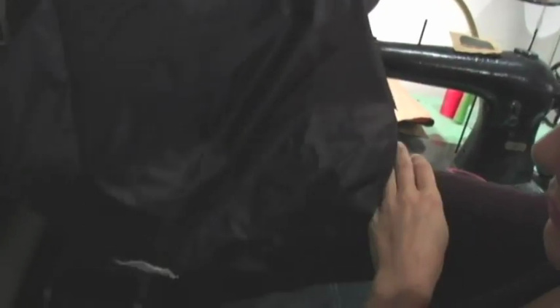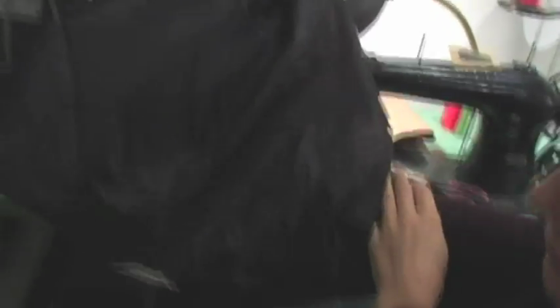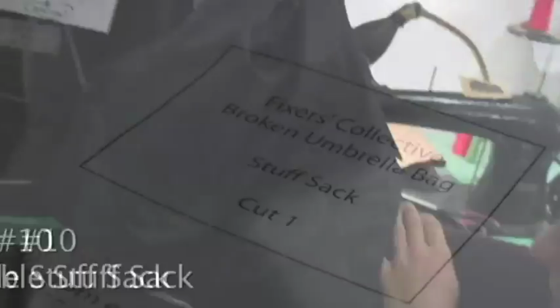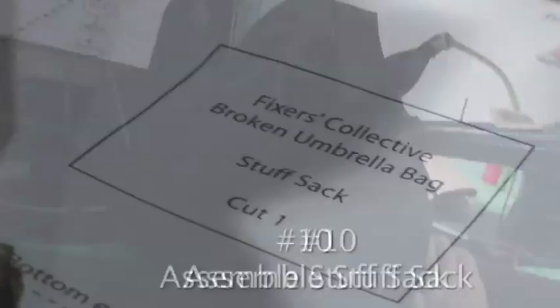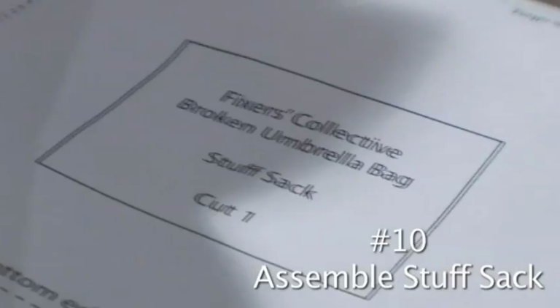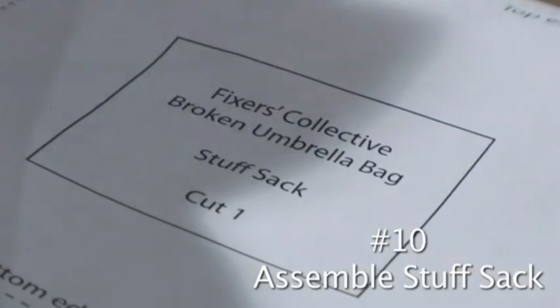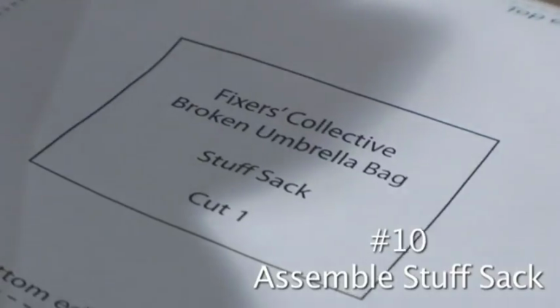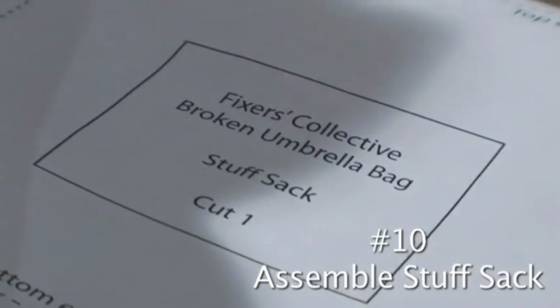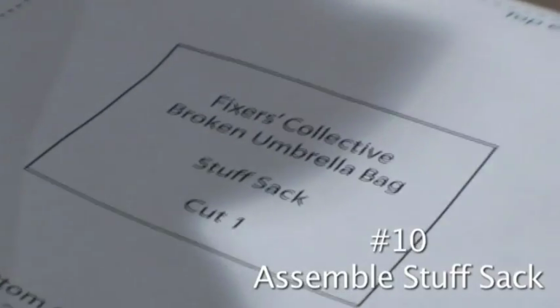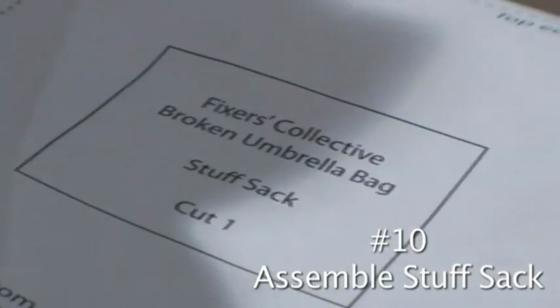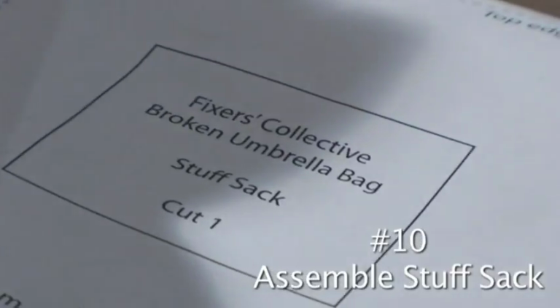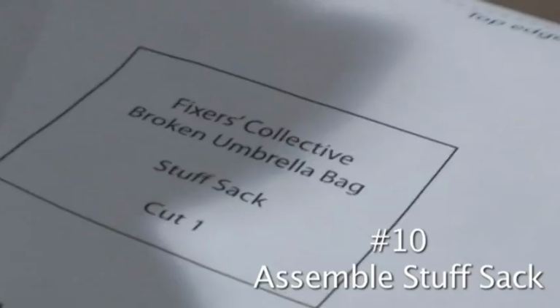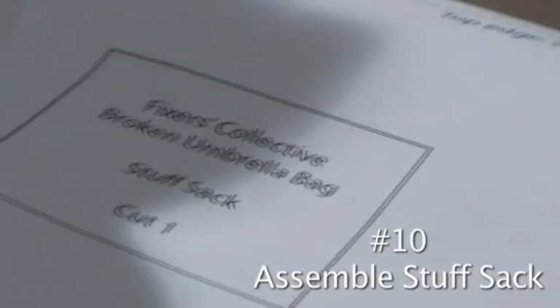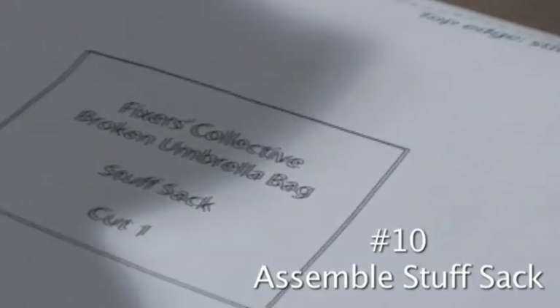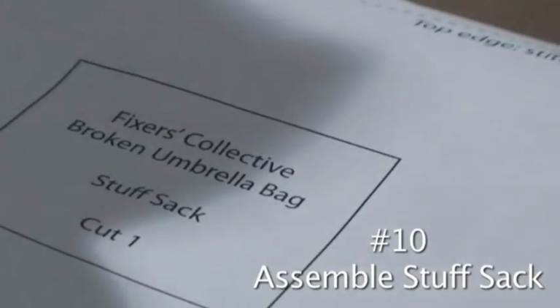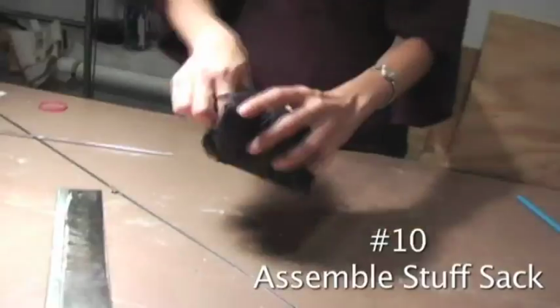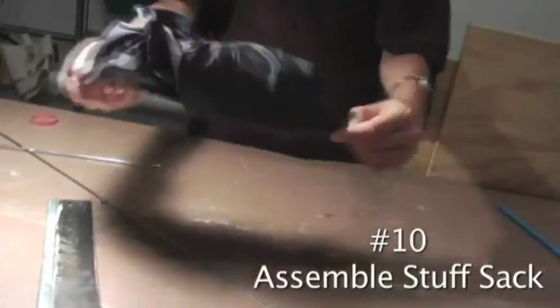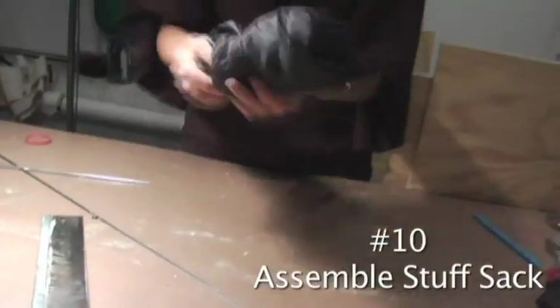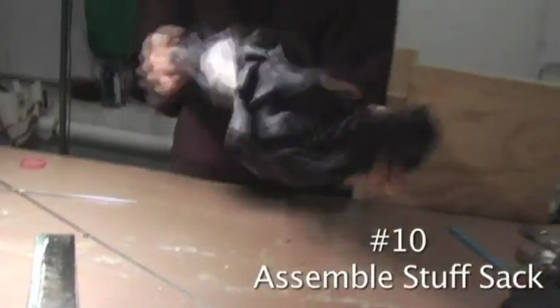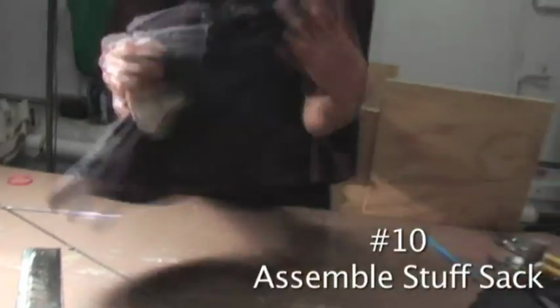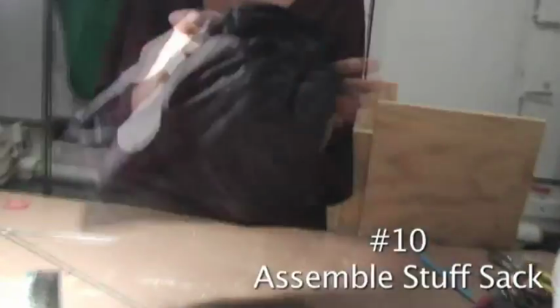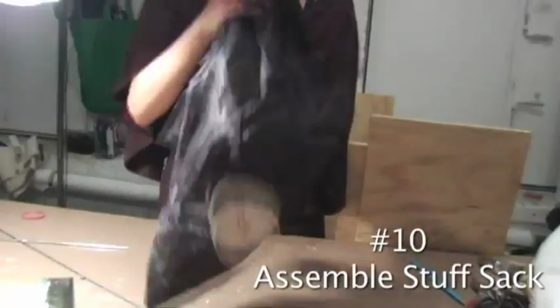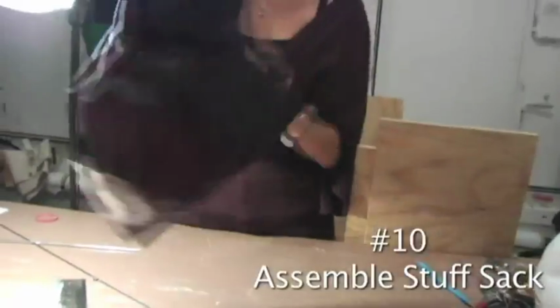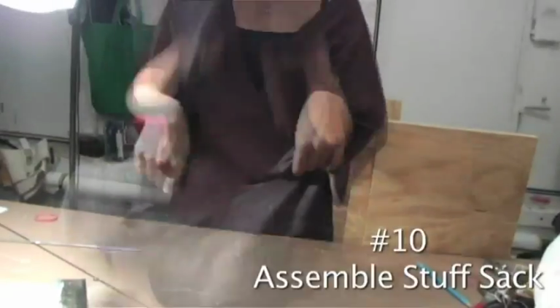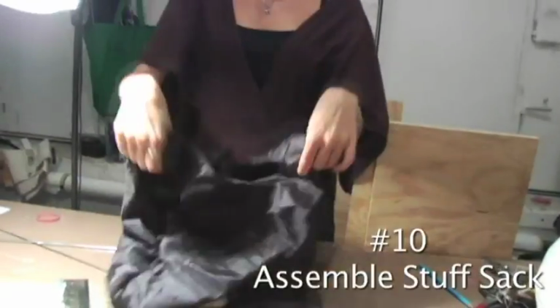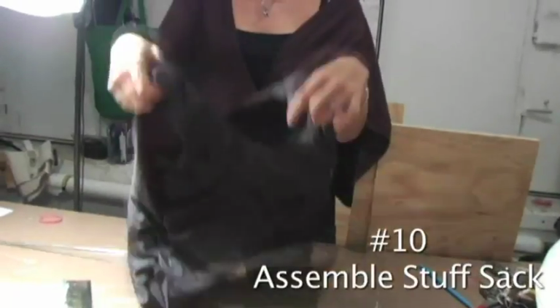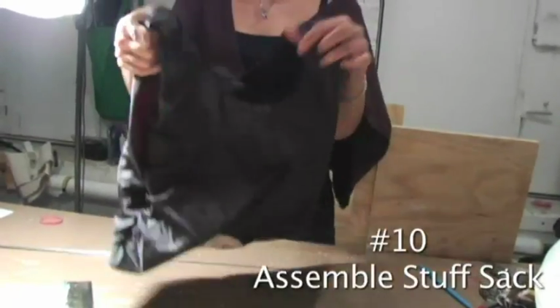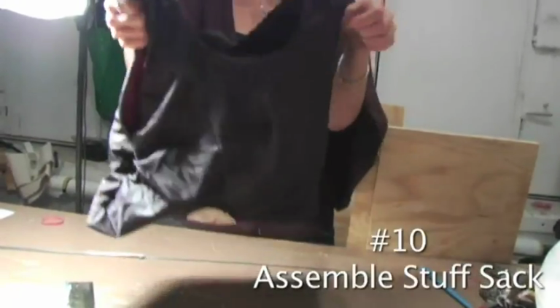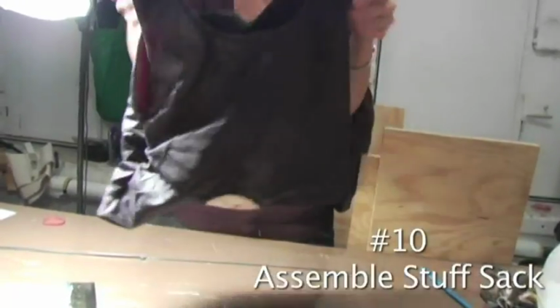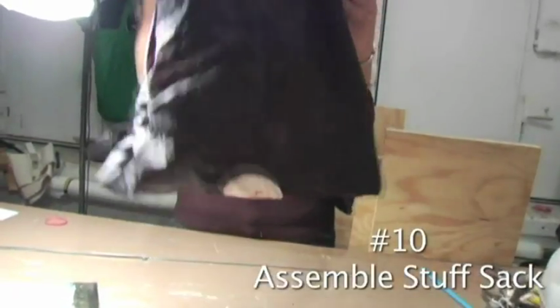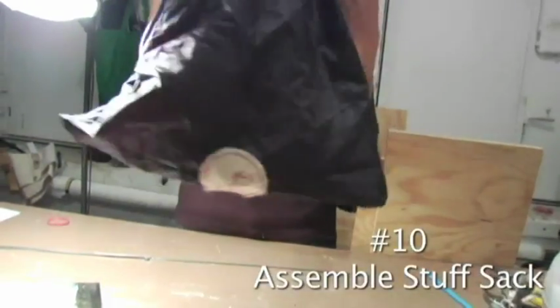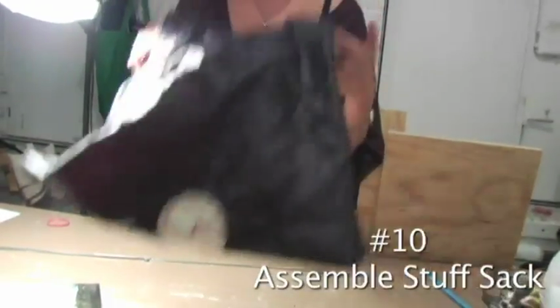The umbrella bag that we designed, and that we have pattern pieces for, has a little side sack so you can stuff the umbrella inside and carry it around.